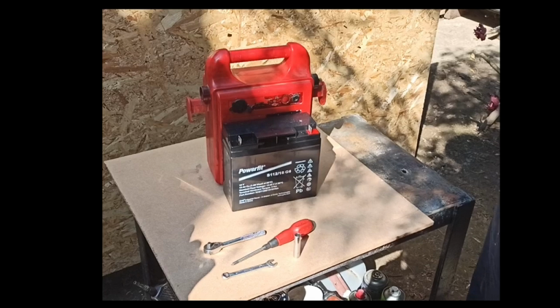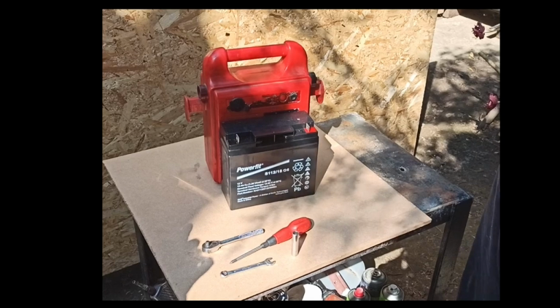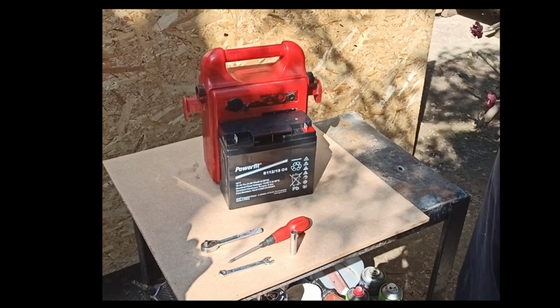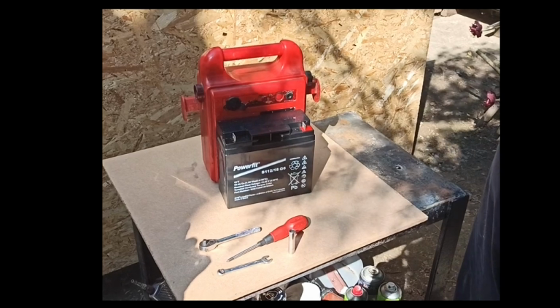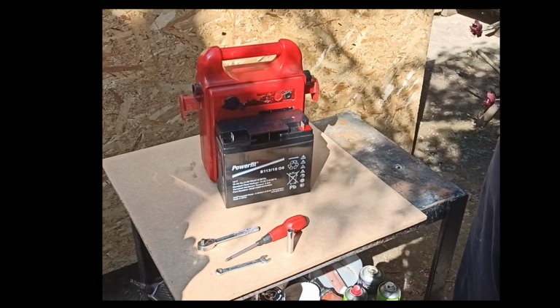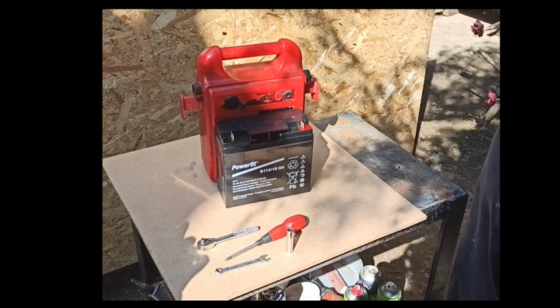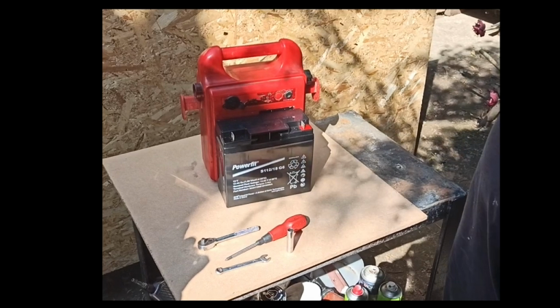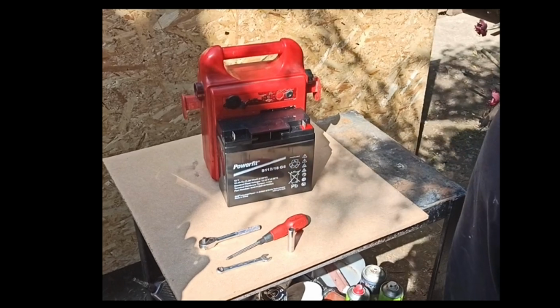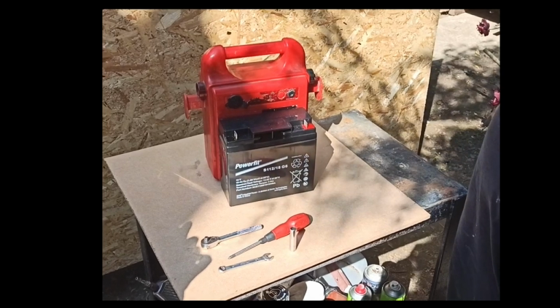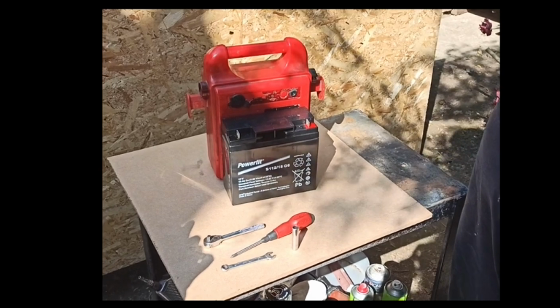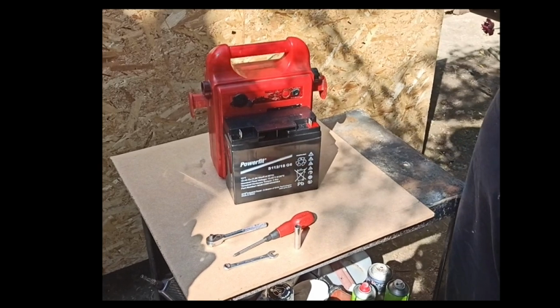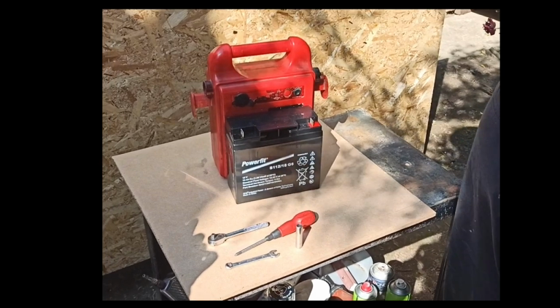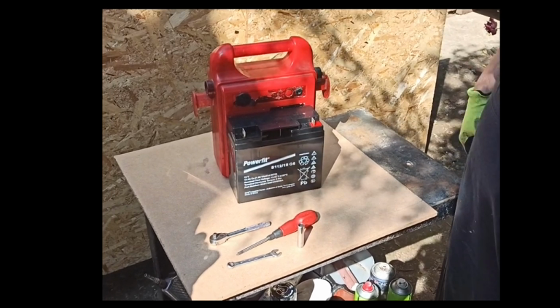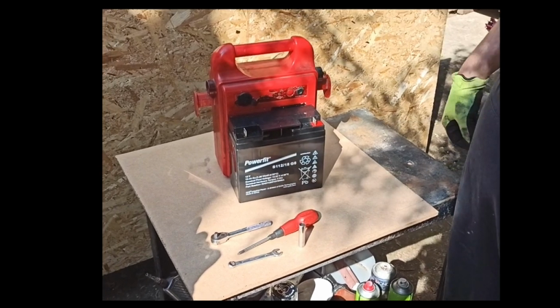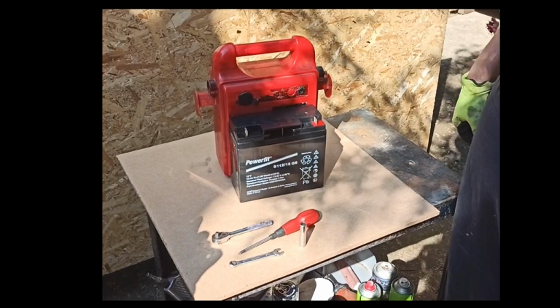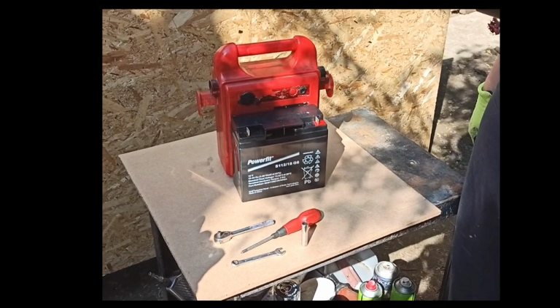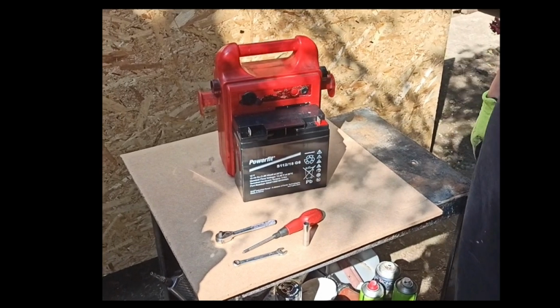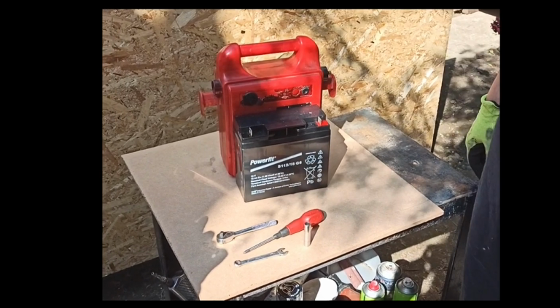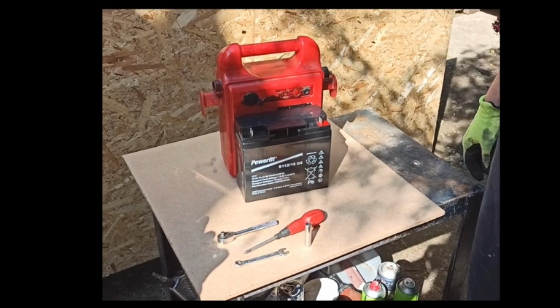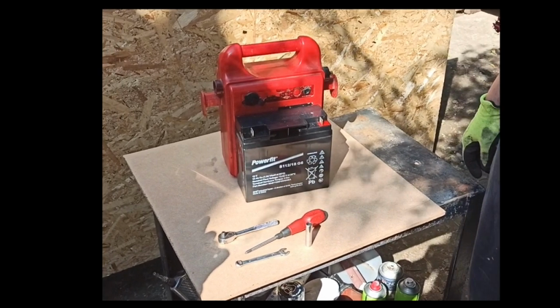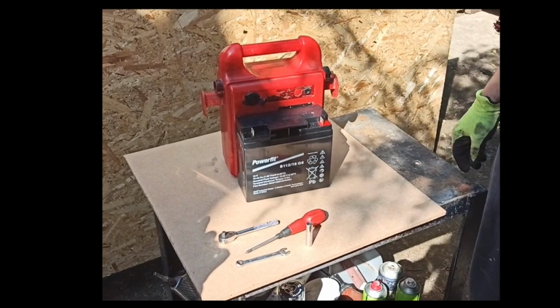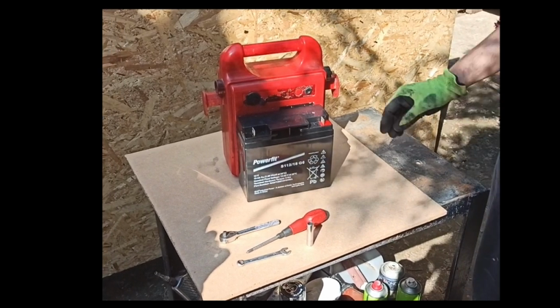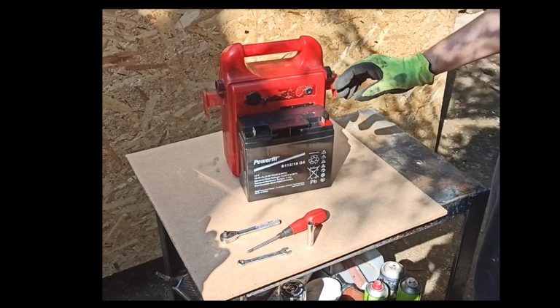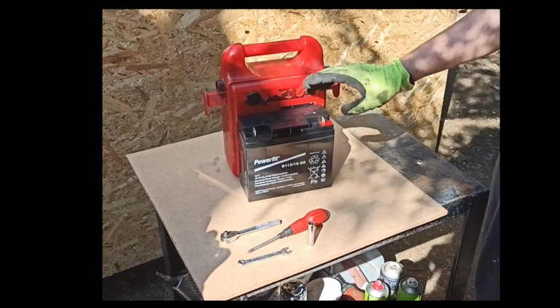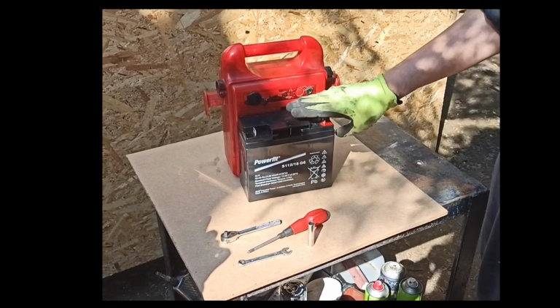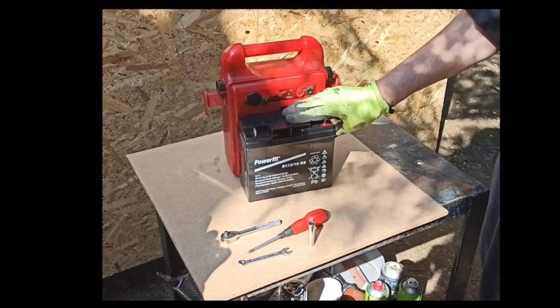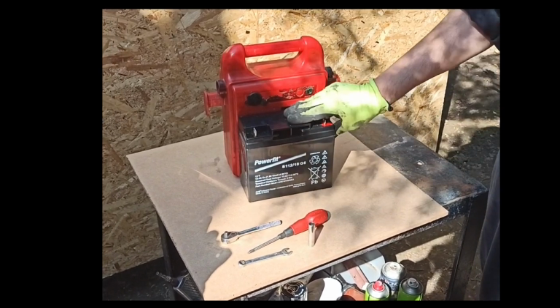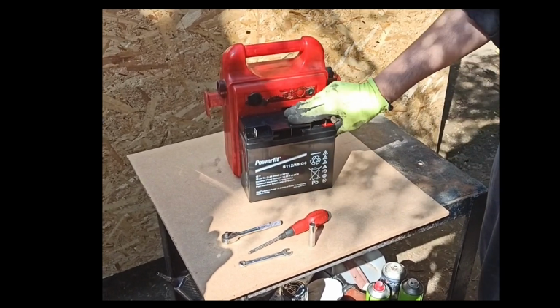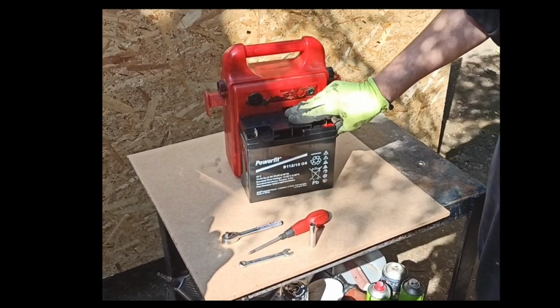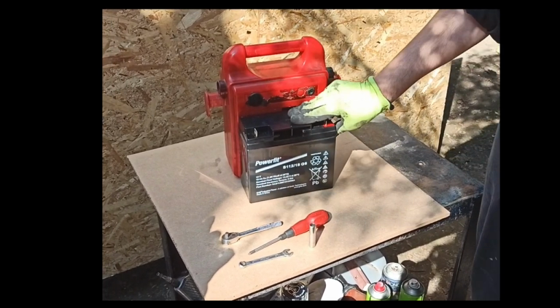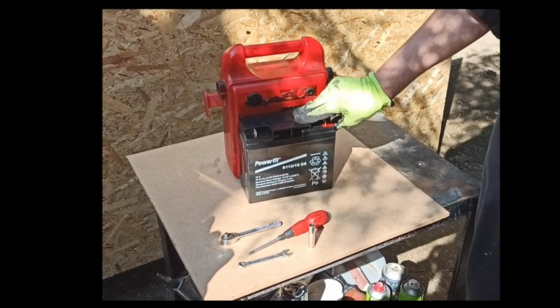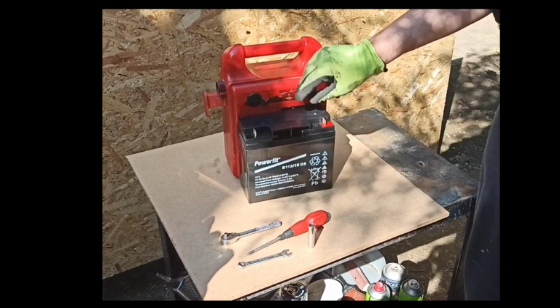Hello and welcome to my channel. In this video I will be showing you how to change a power pack battery.